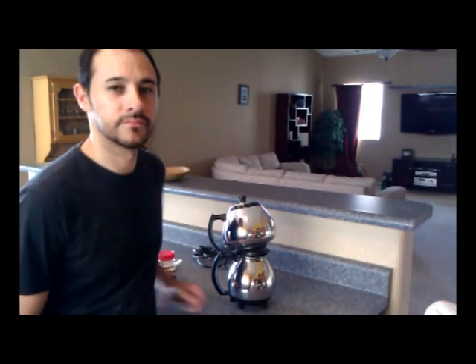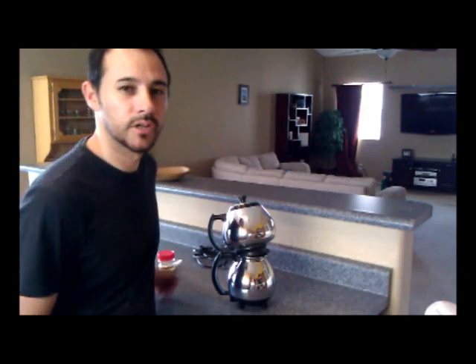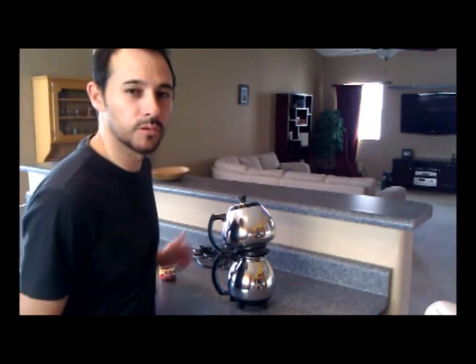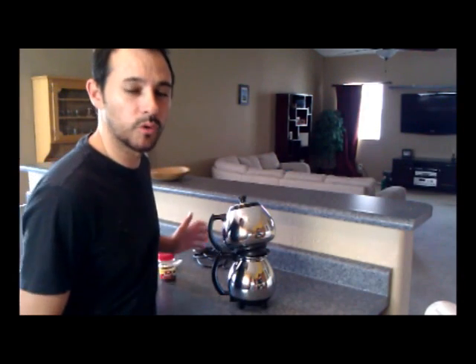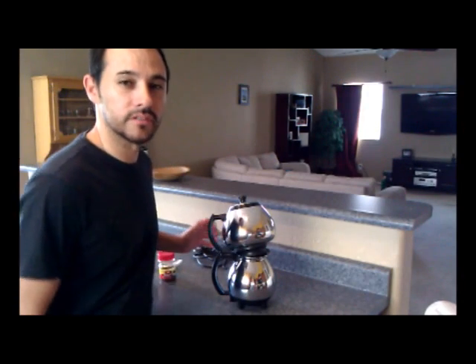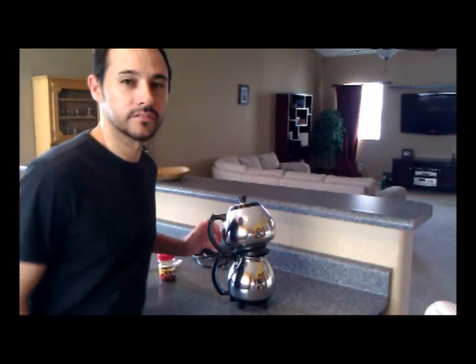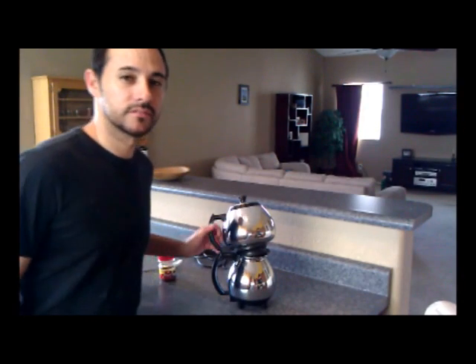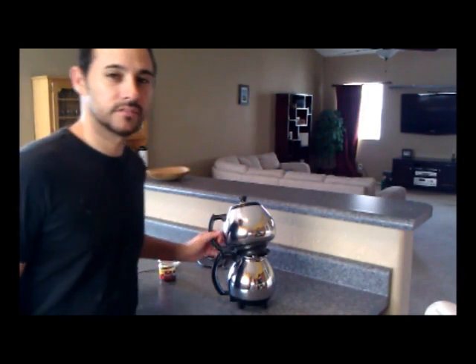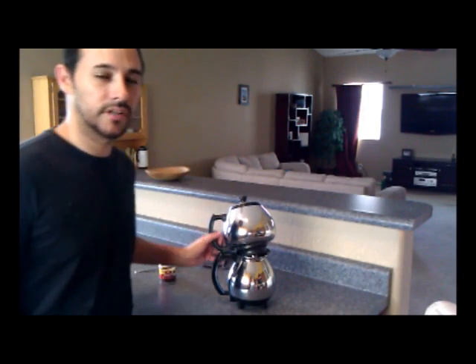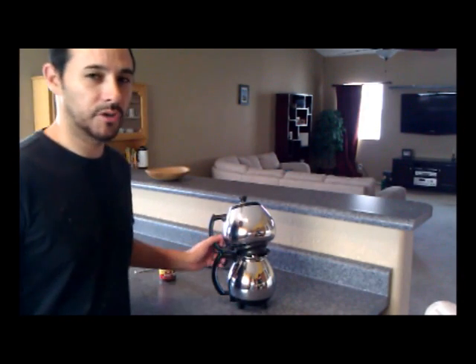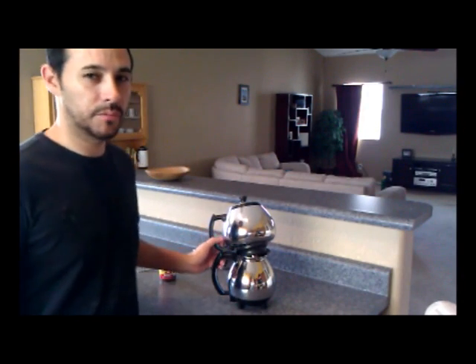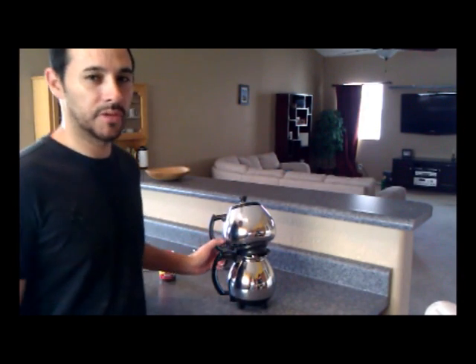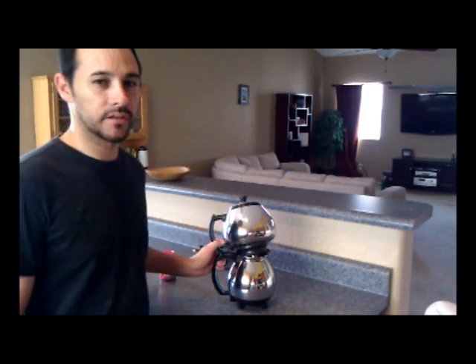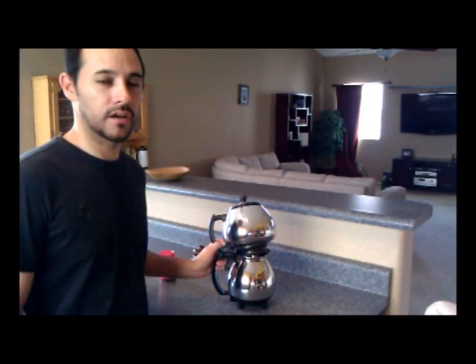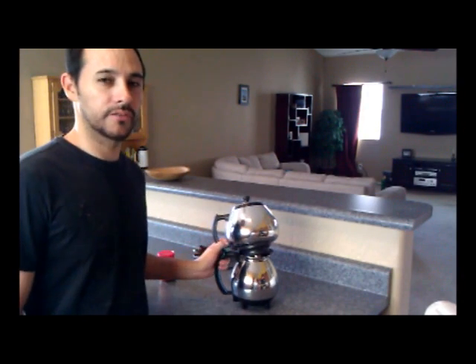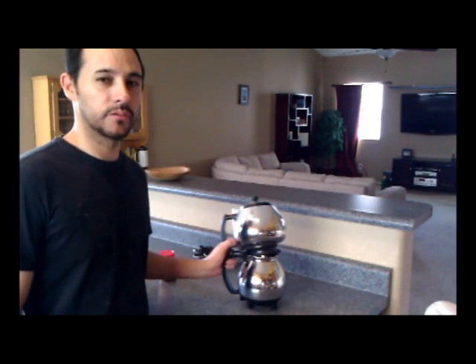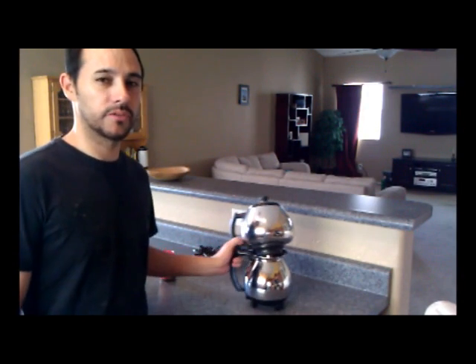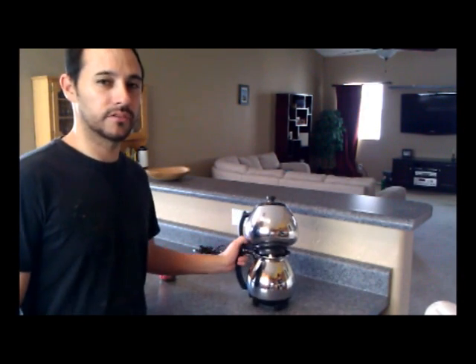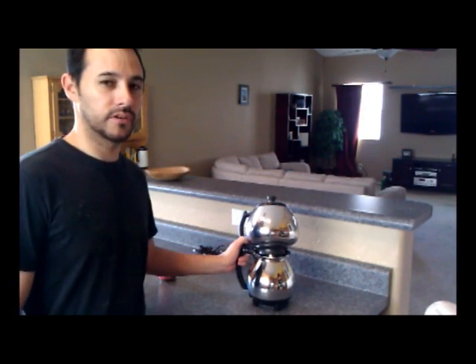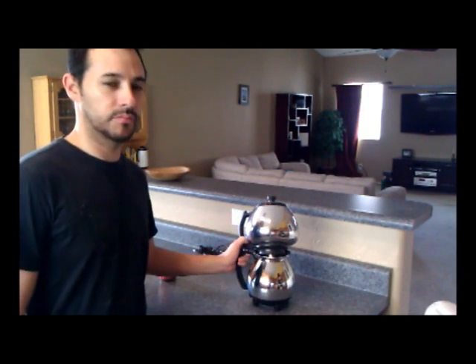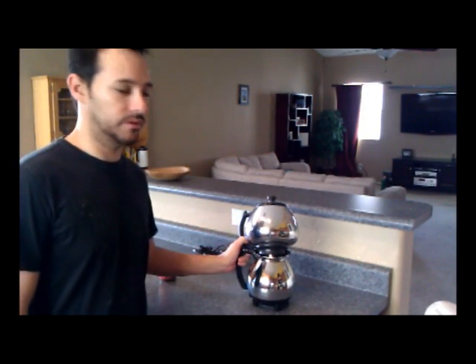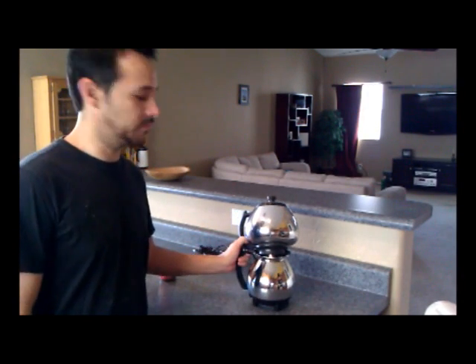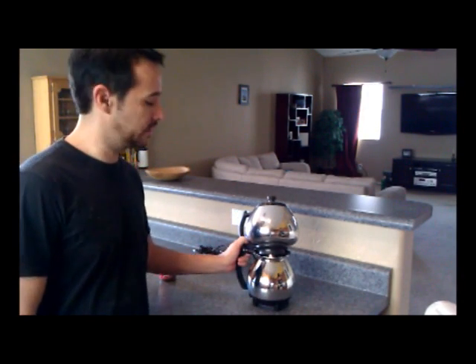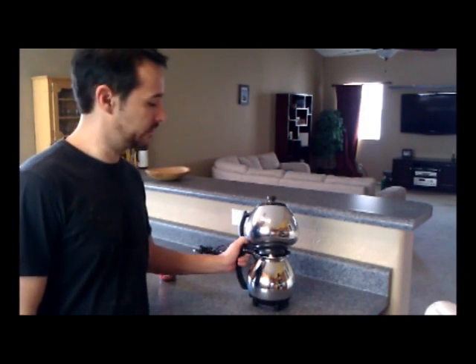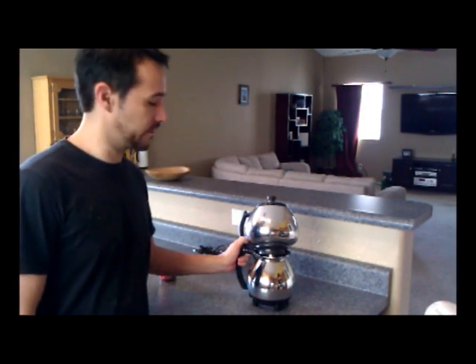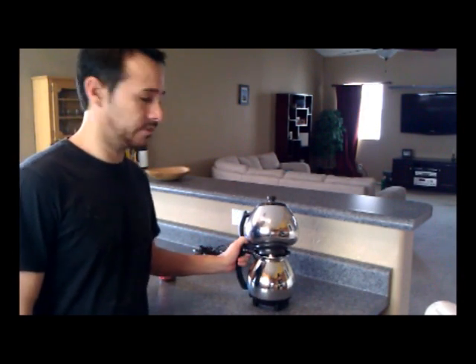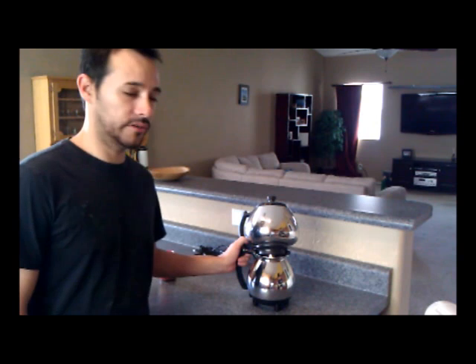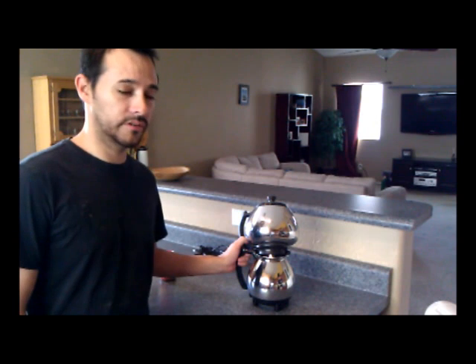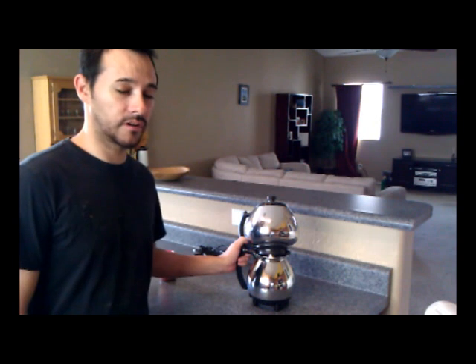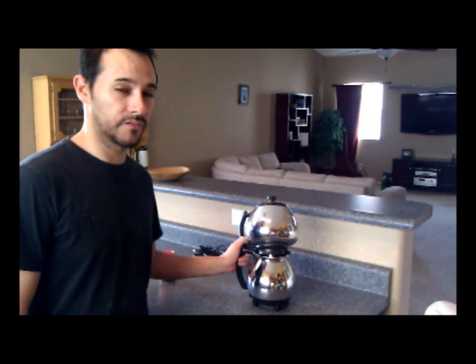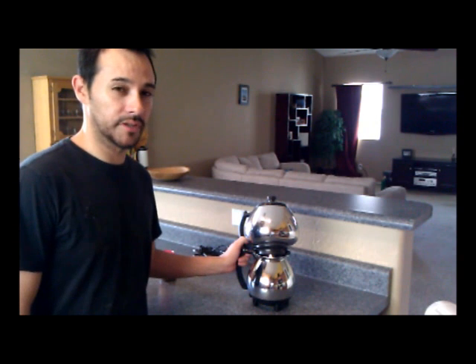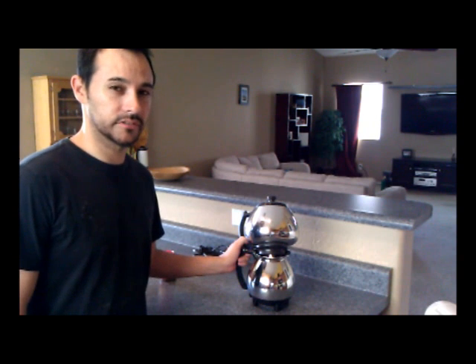Good morning. Today I'm going to be making coffee with the Sunbeam CA30 Coffee Master.